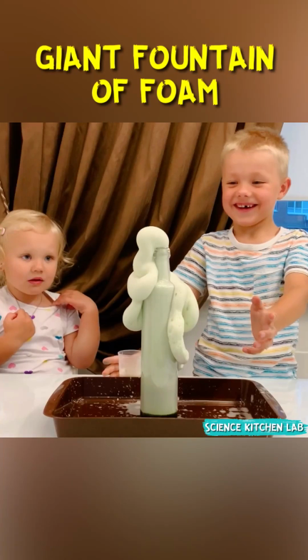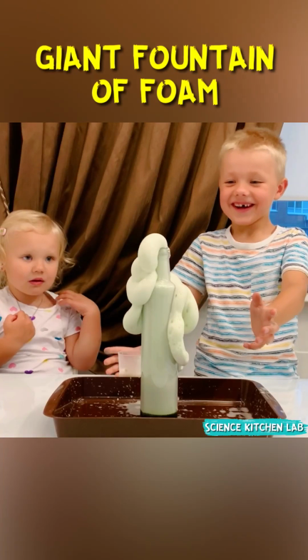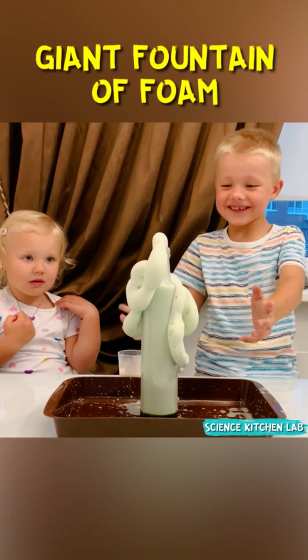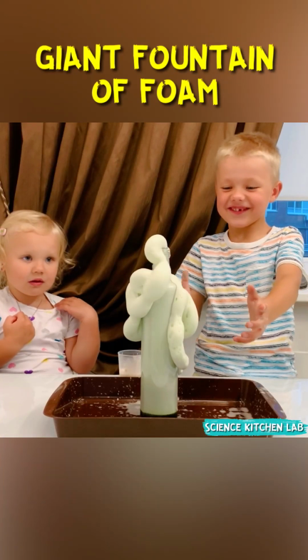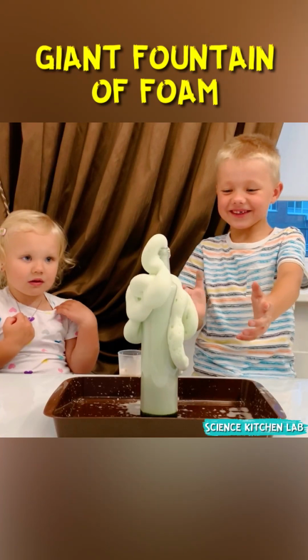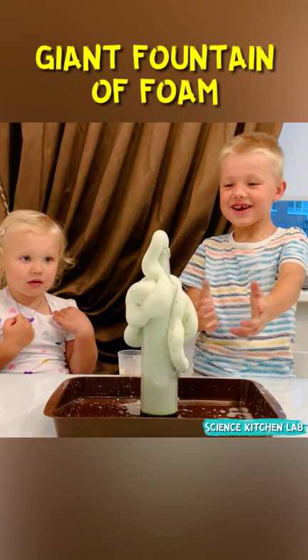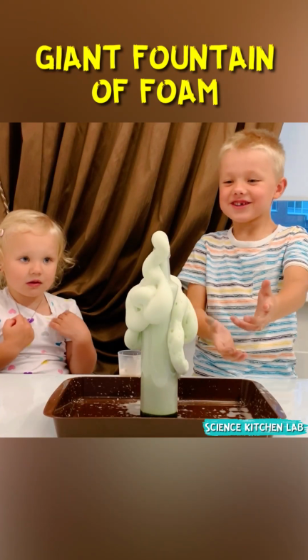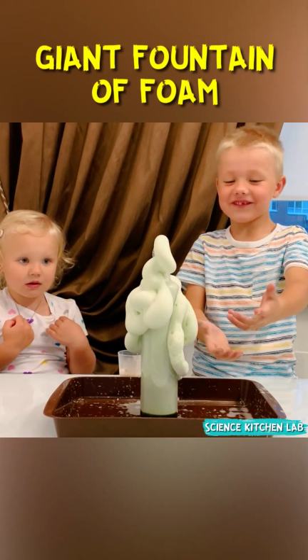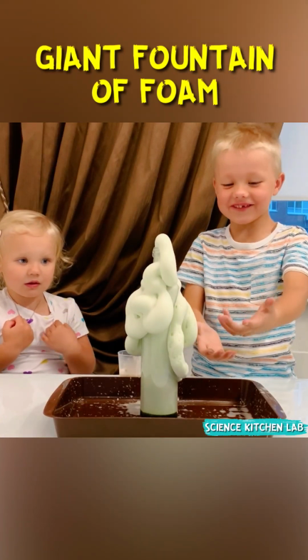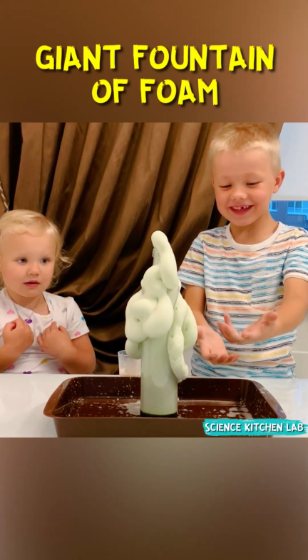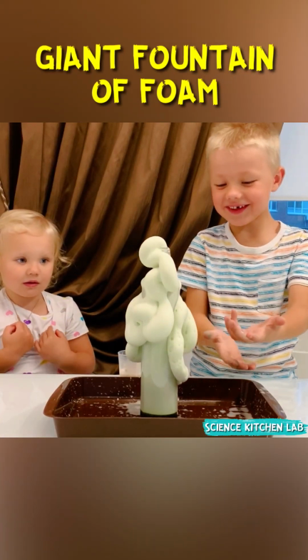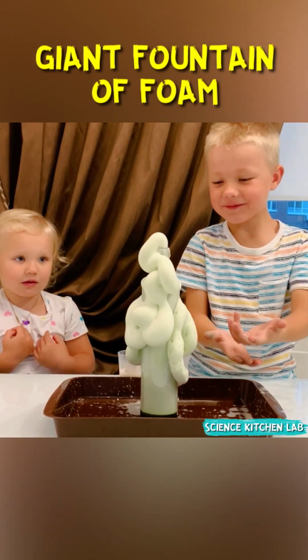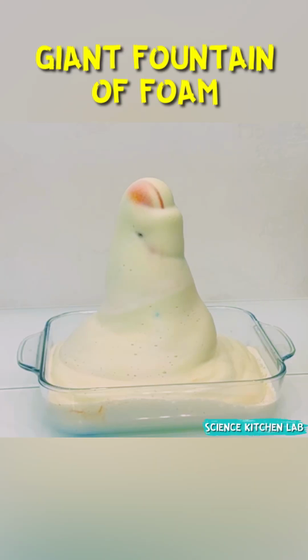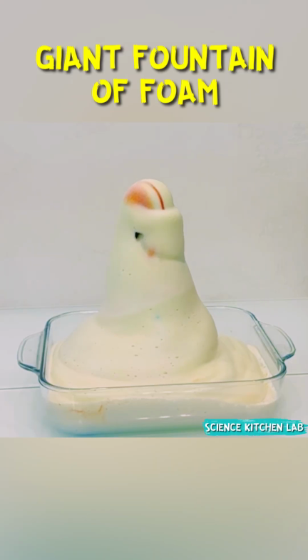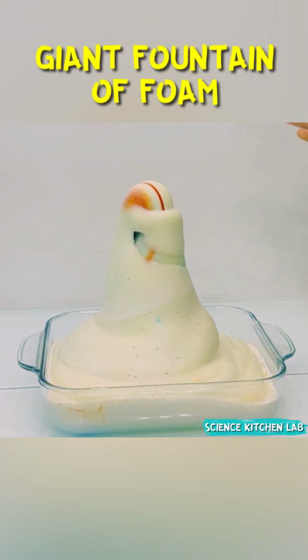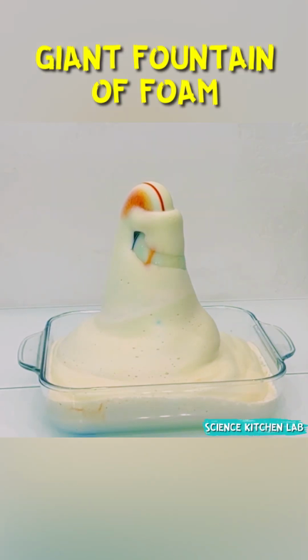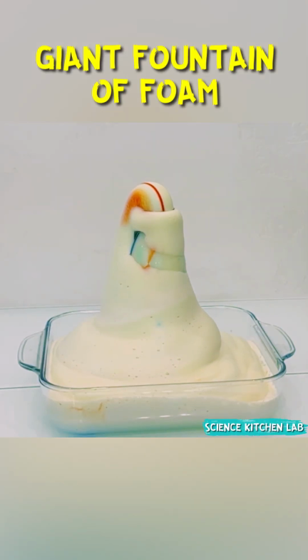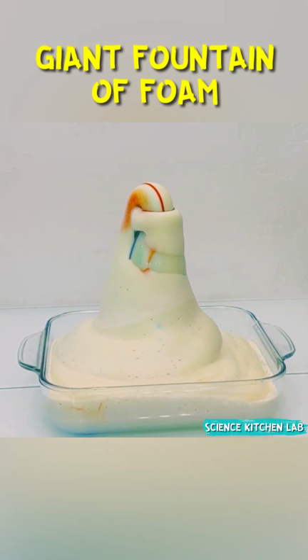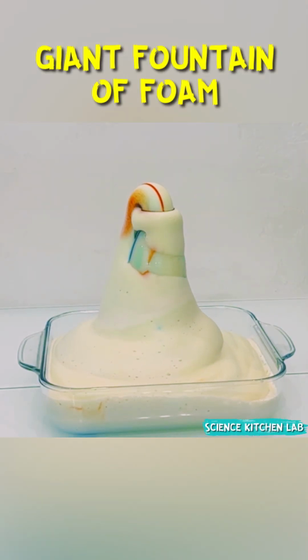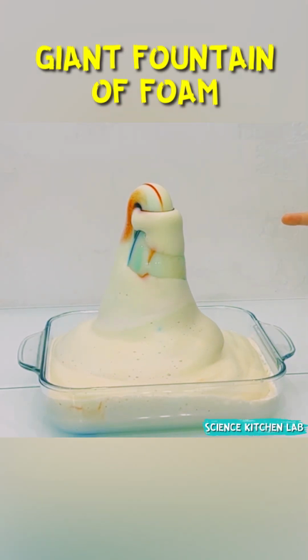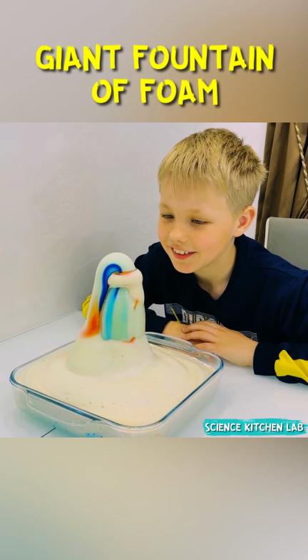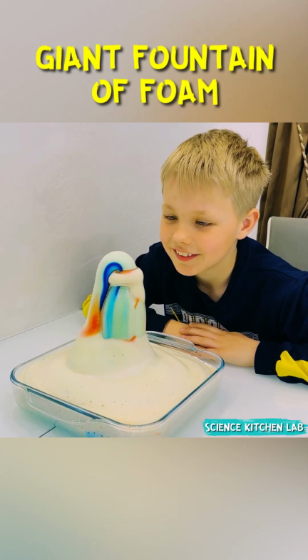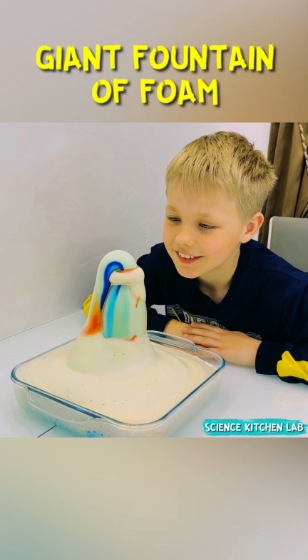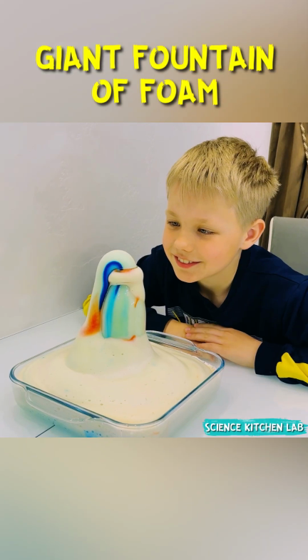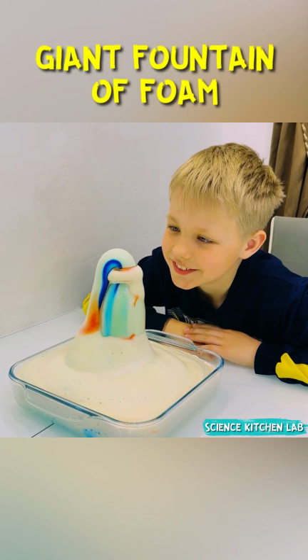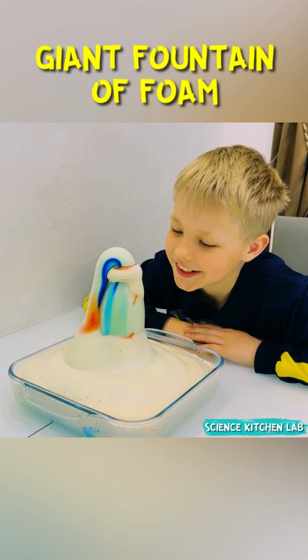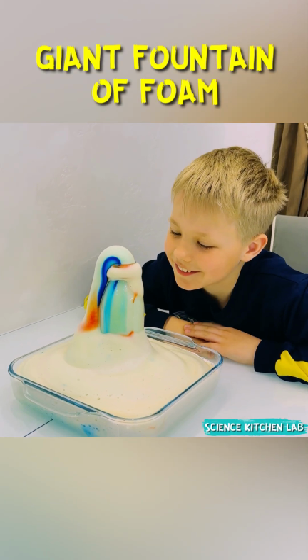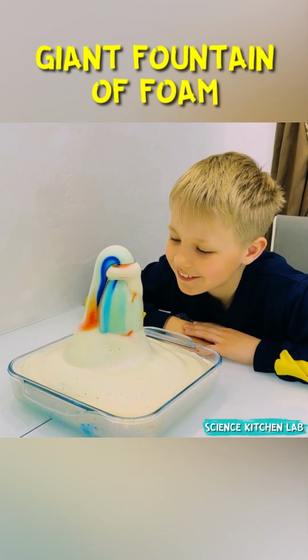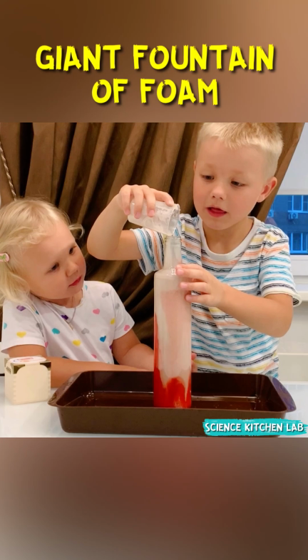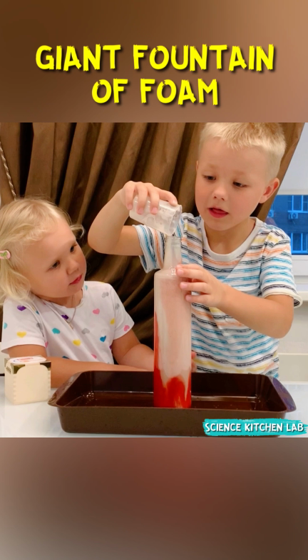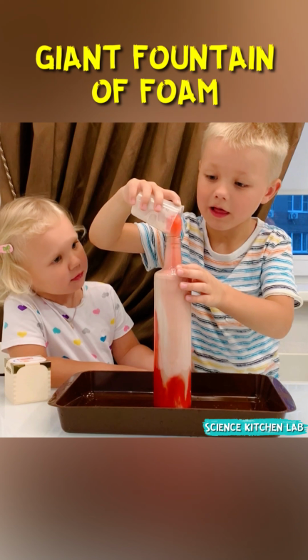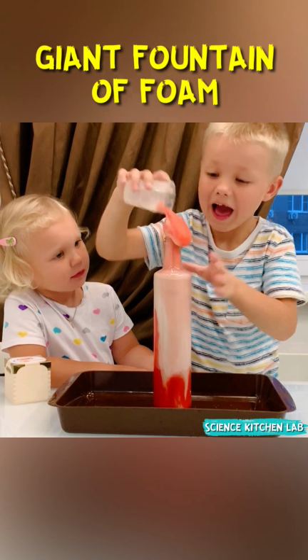This thick colored foam always delights children. You can make it striped or solid colored — the choice is yours.